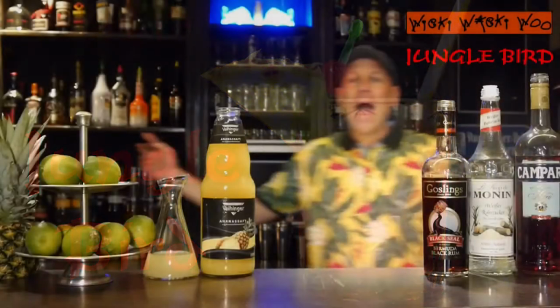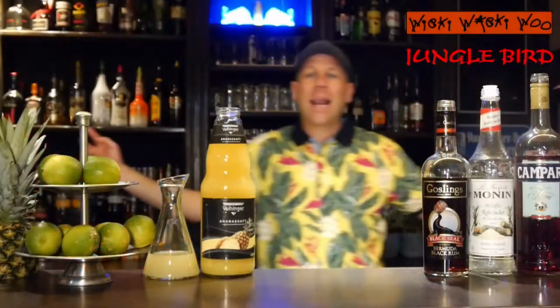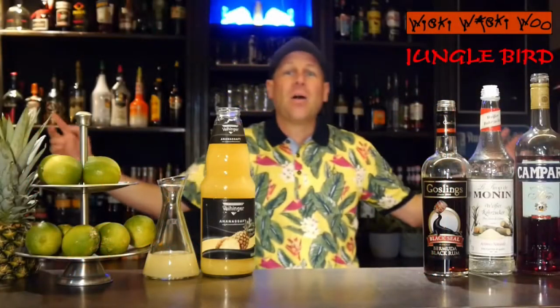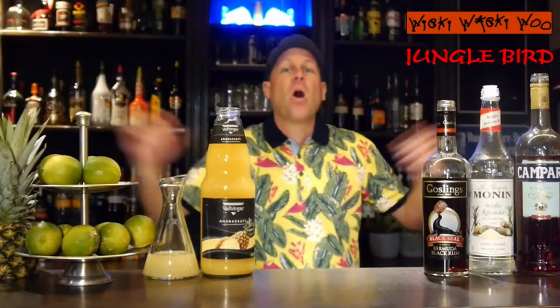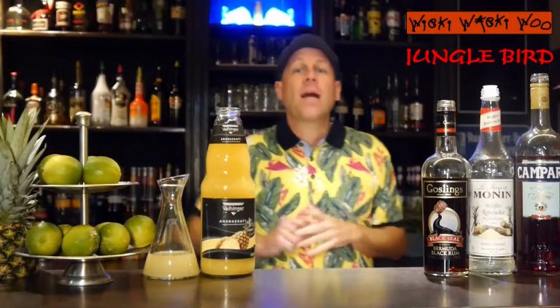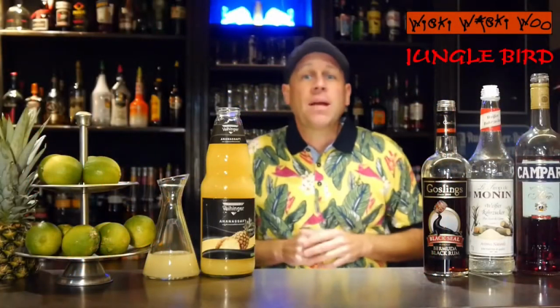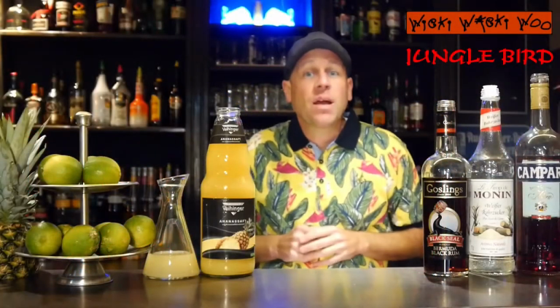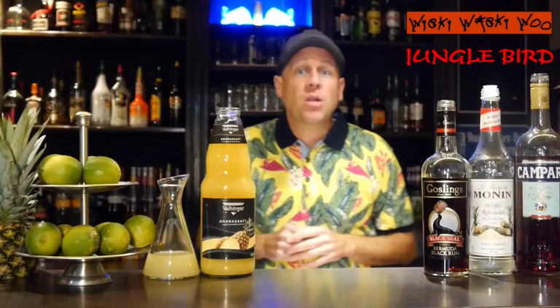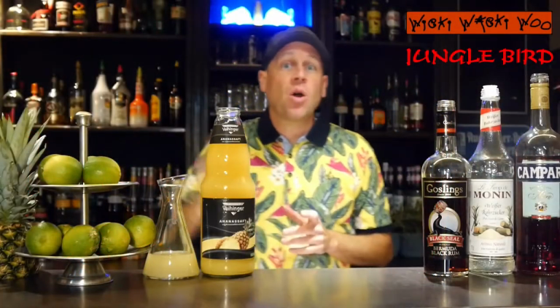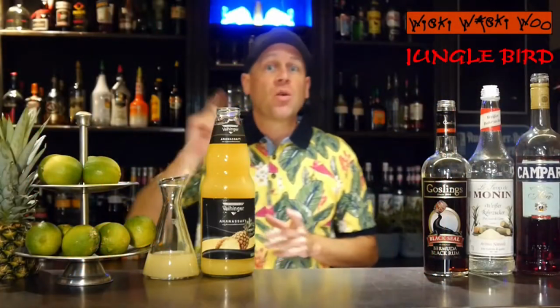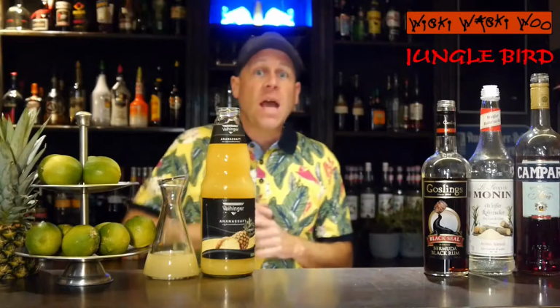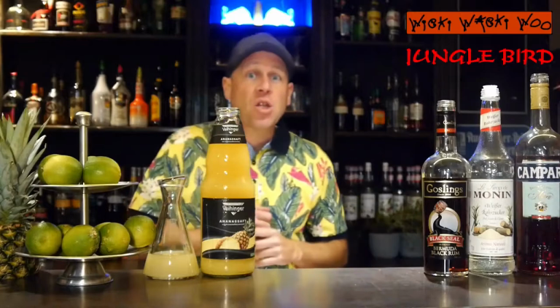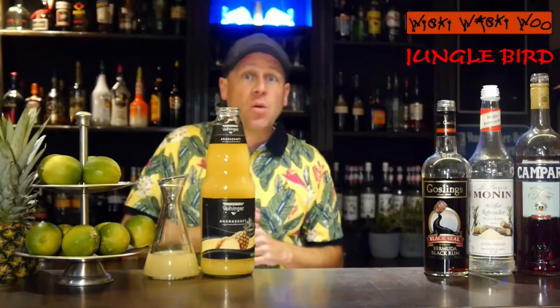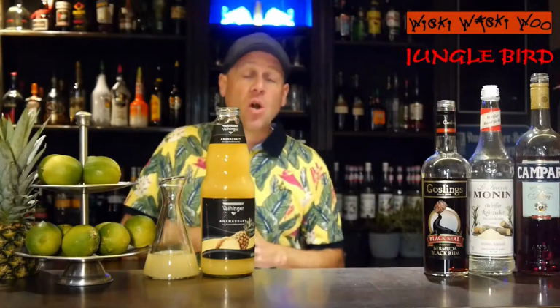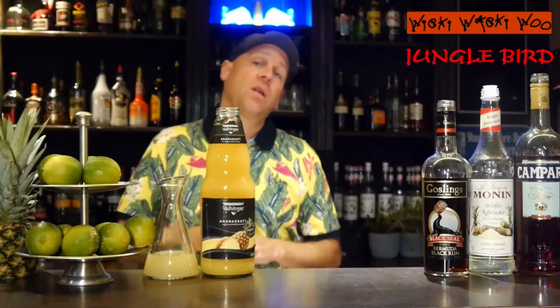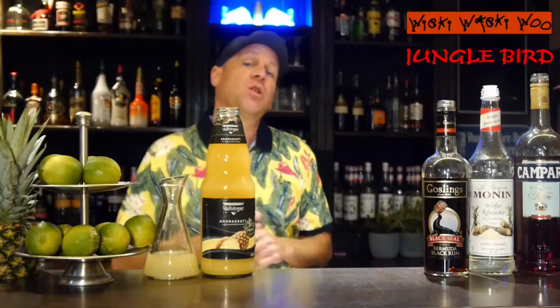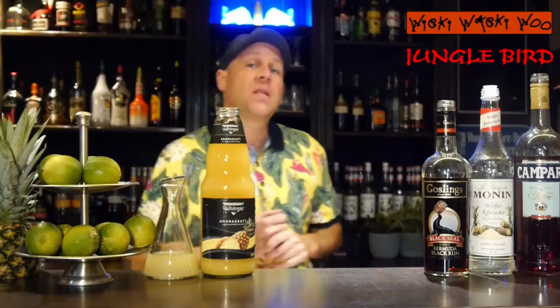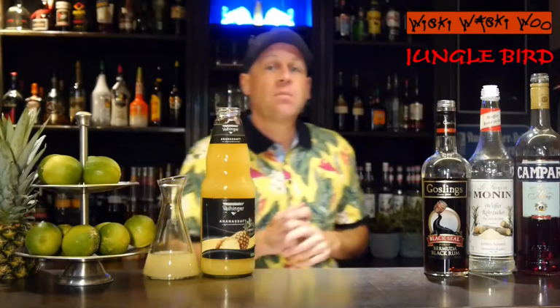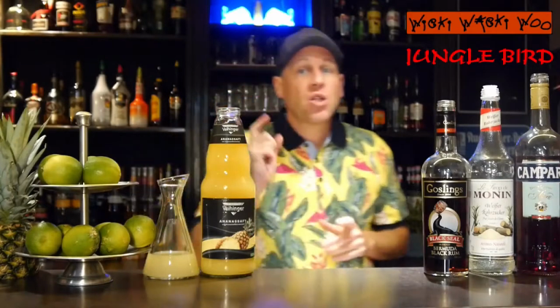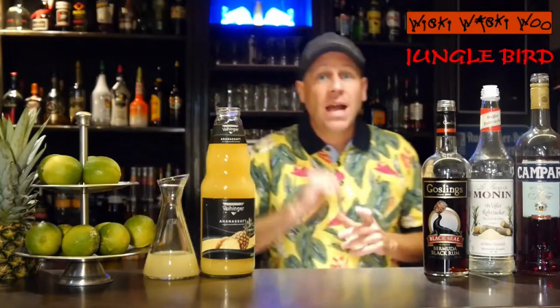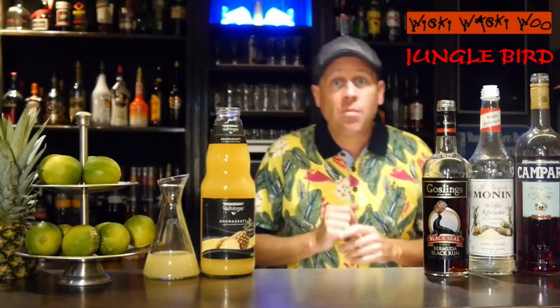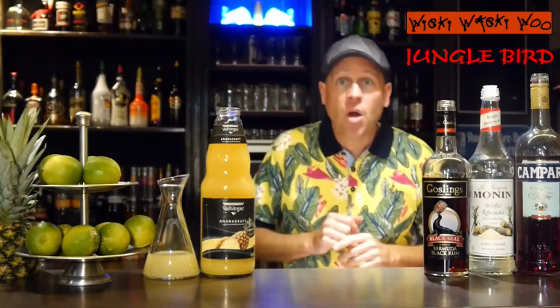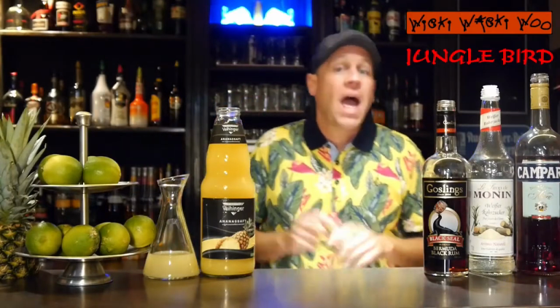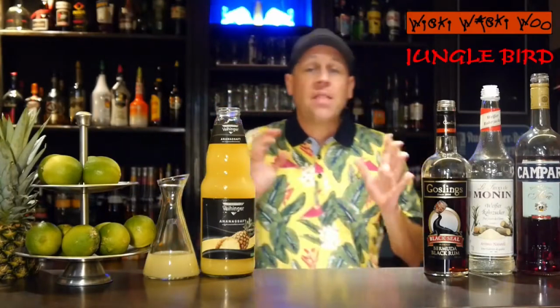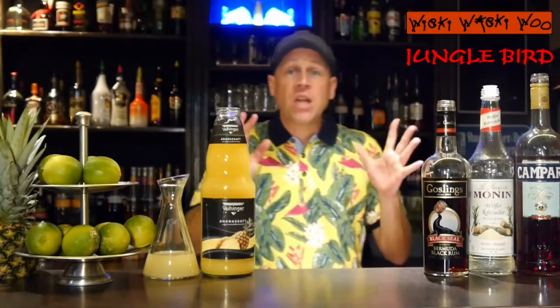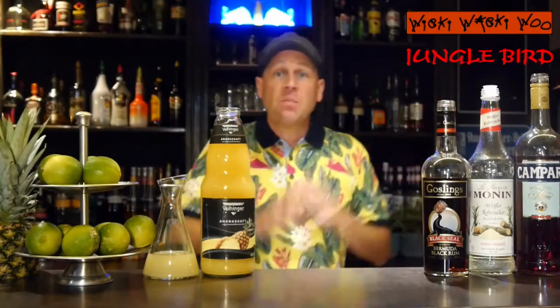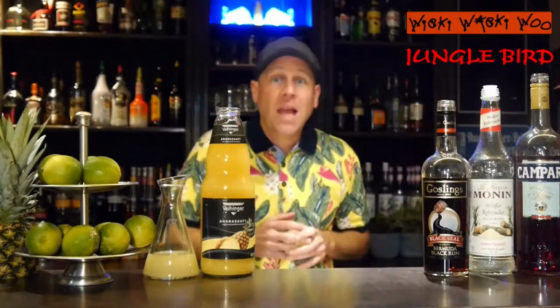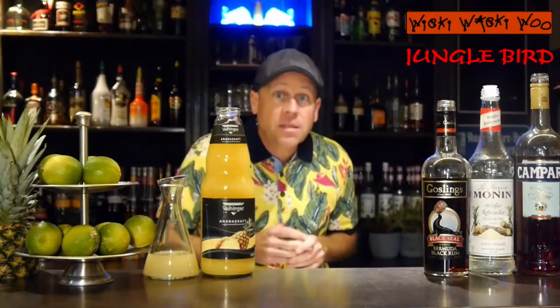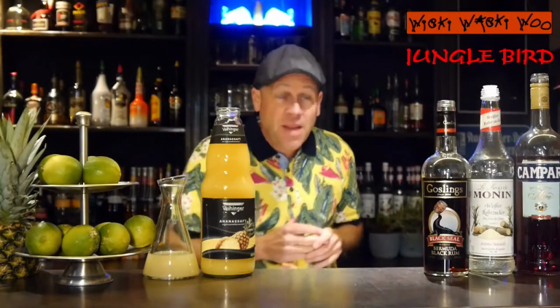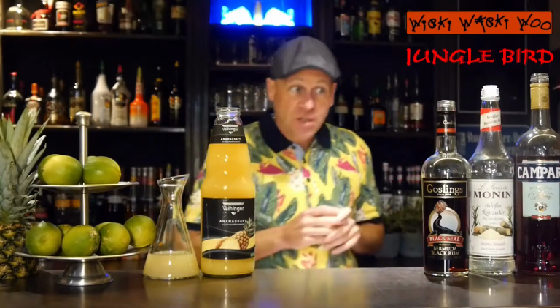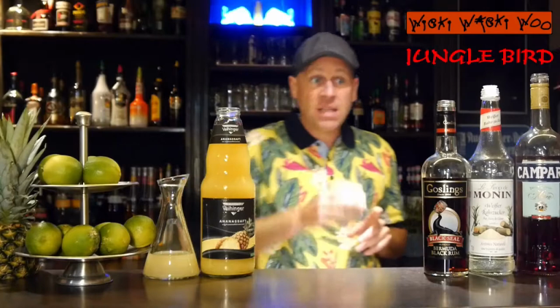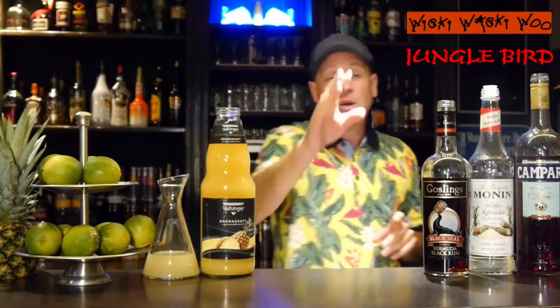Hello, welcome back to my cocktail vlog. Today I show you a cocktail which is named Jungle Bird, and the Jungle Bird has a special taste.